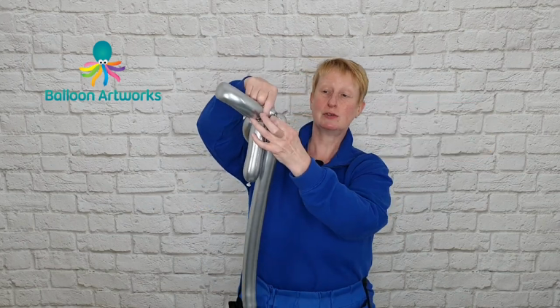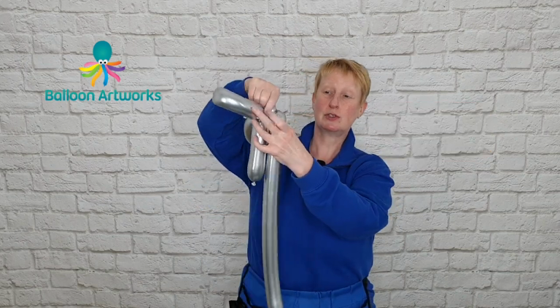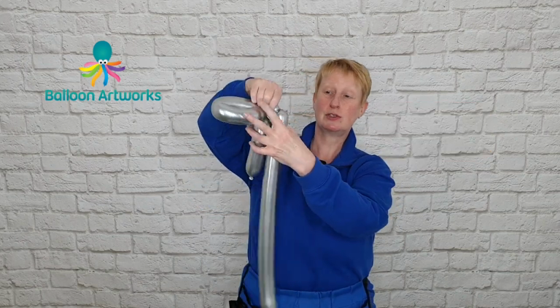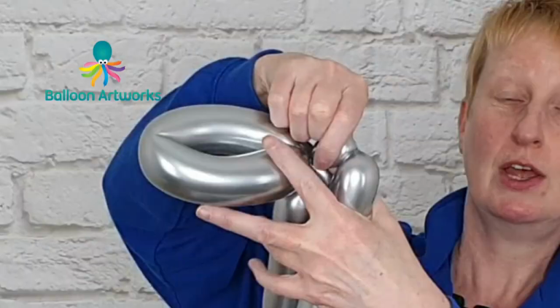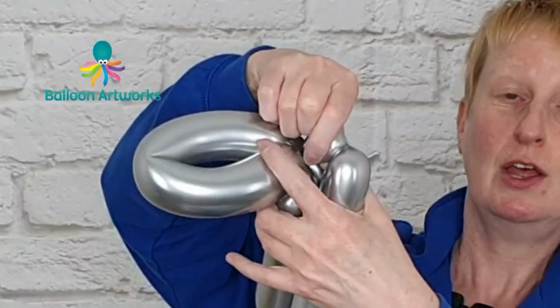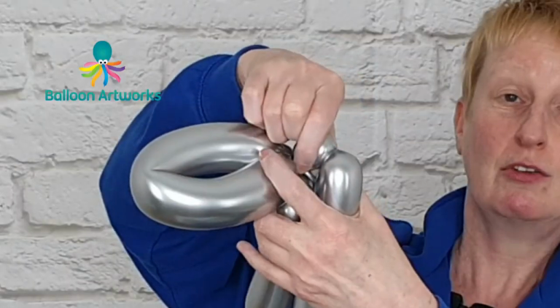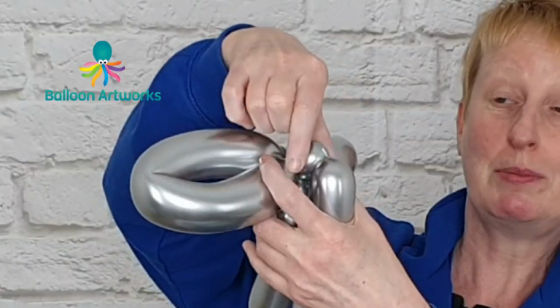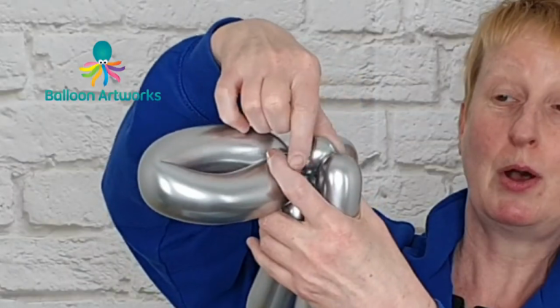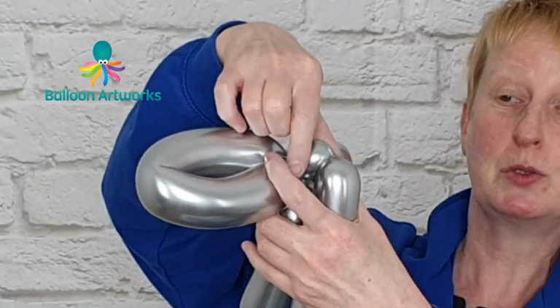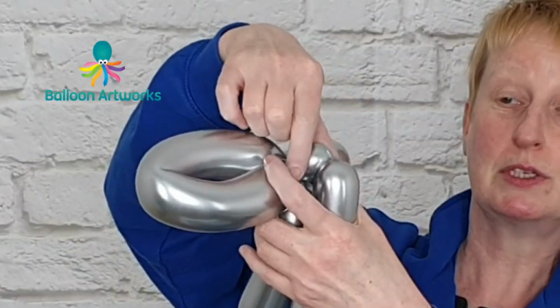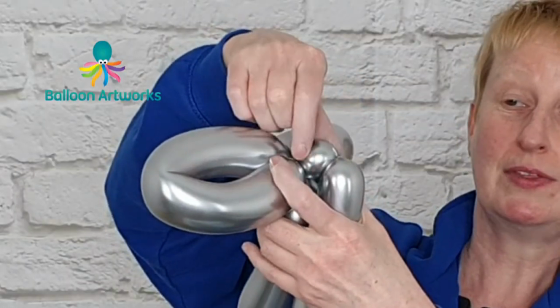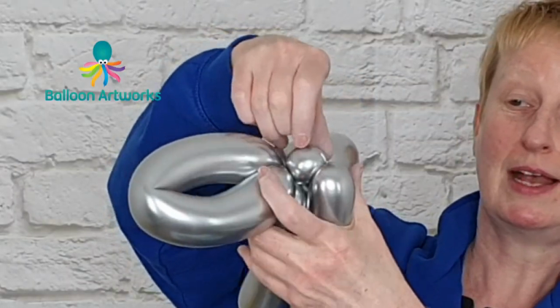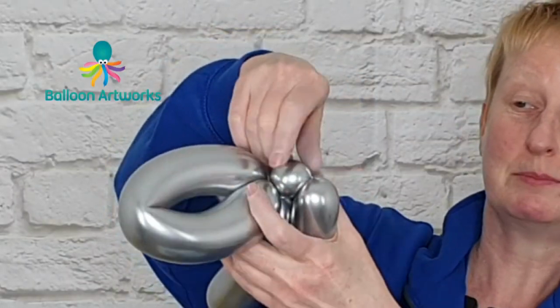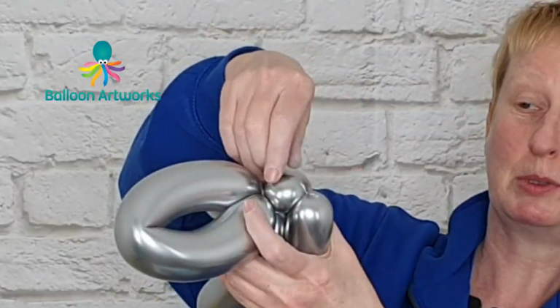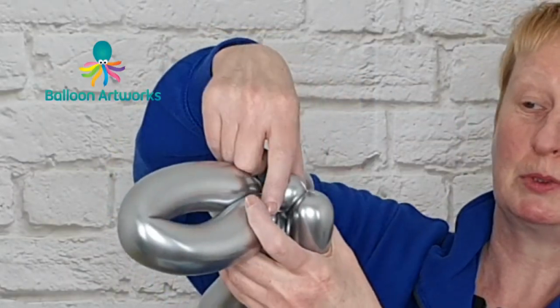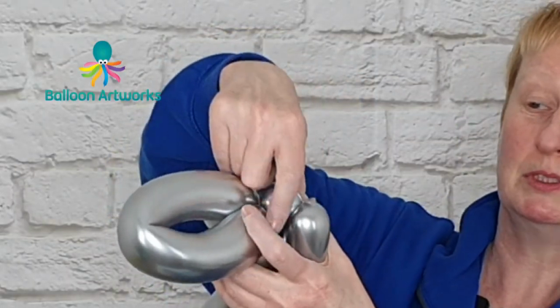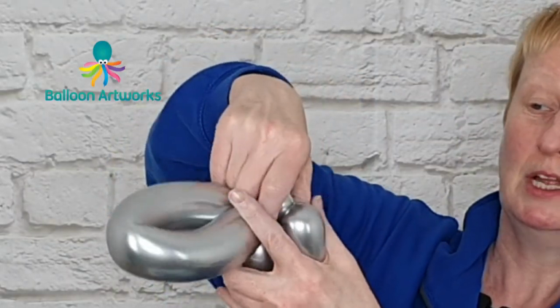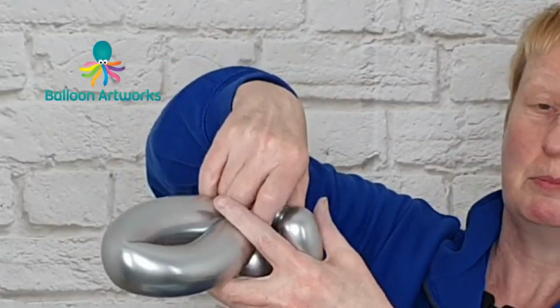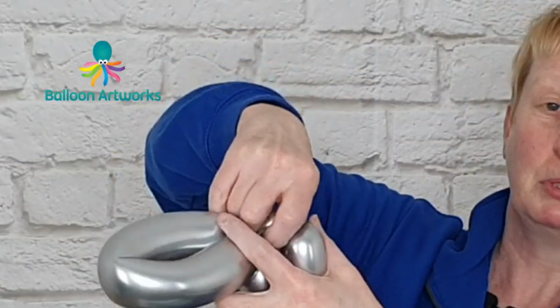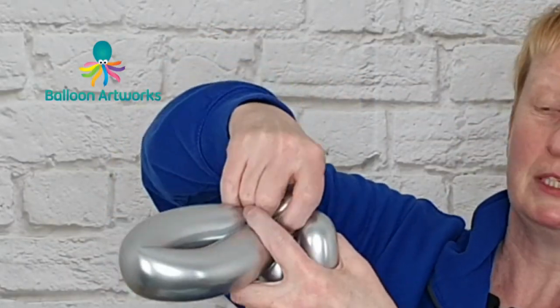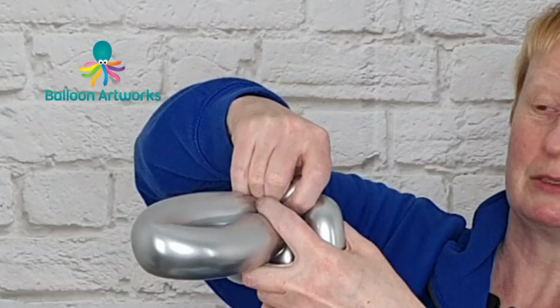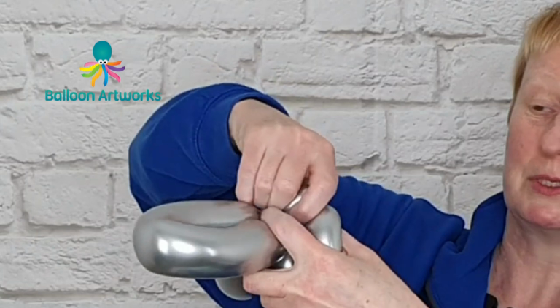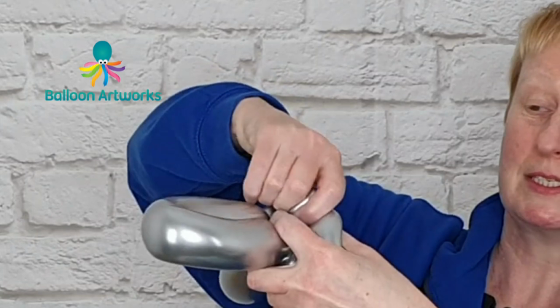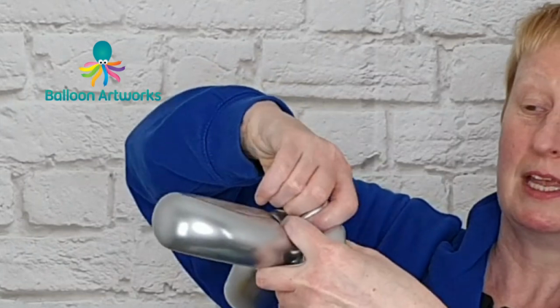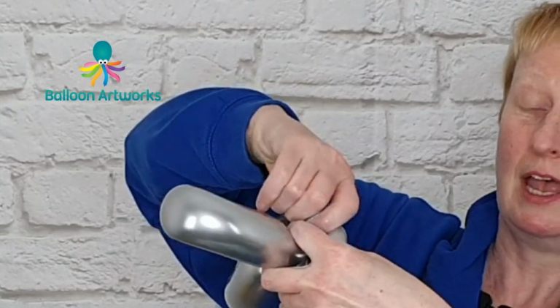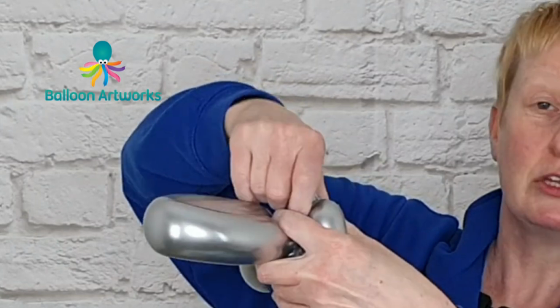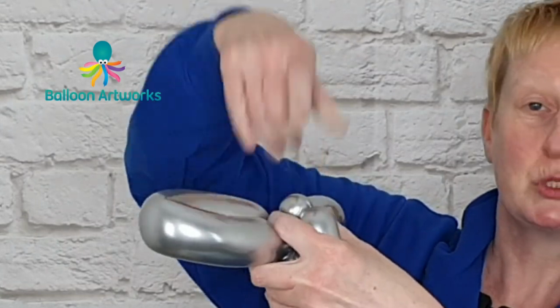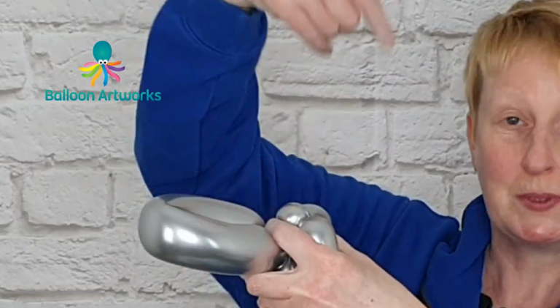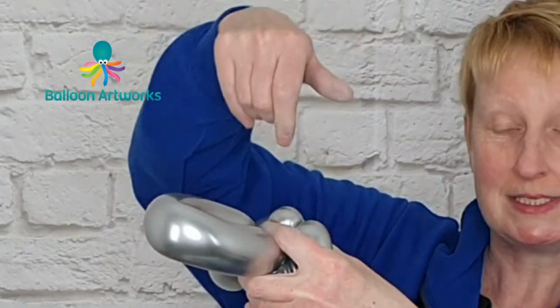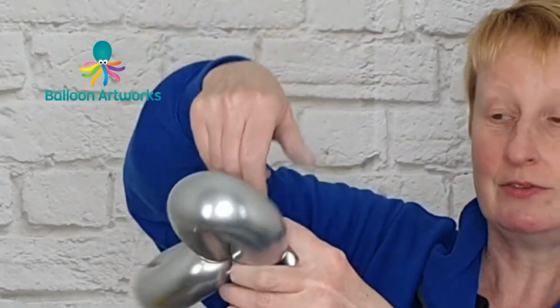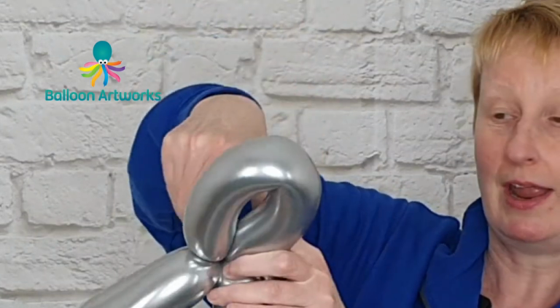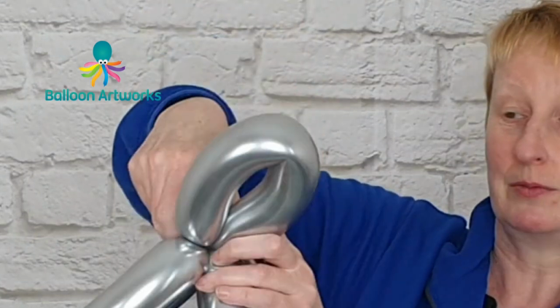So just grab hold of that bubble, pull it upwards and twist it round.